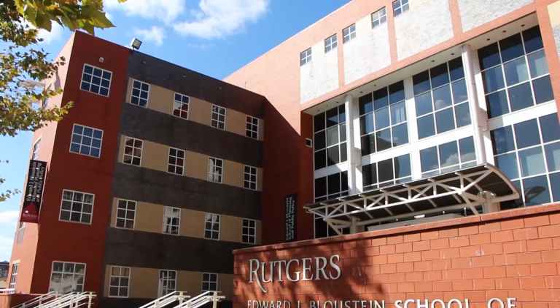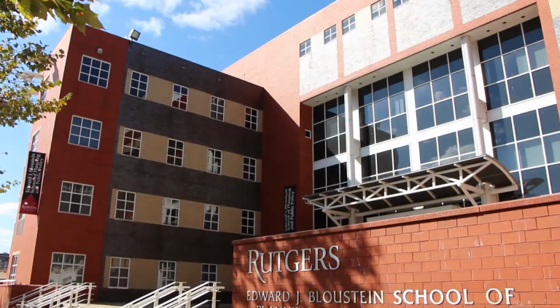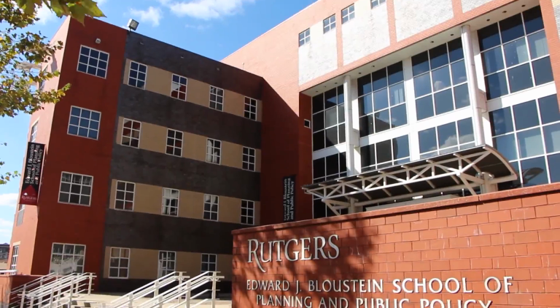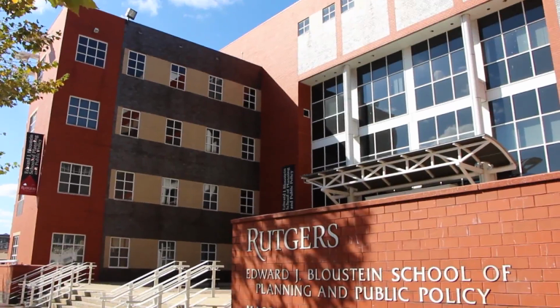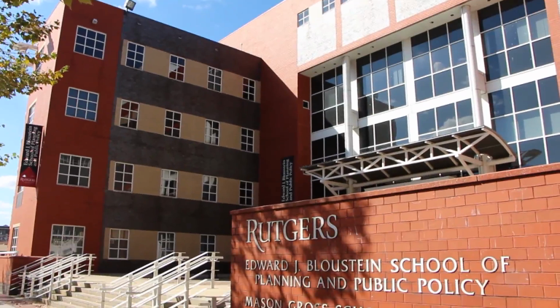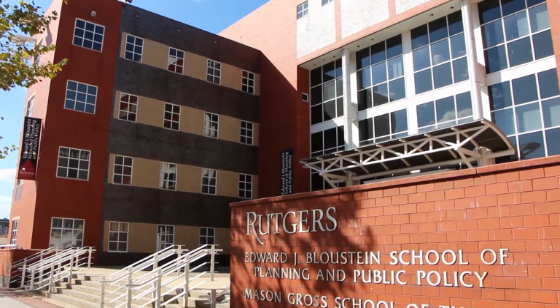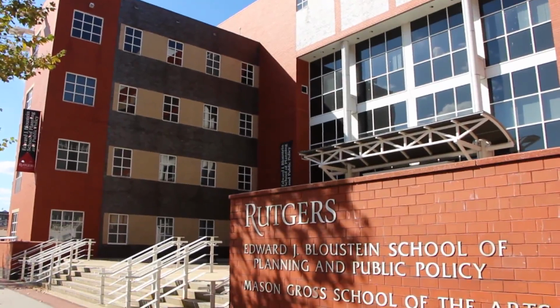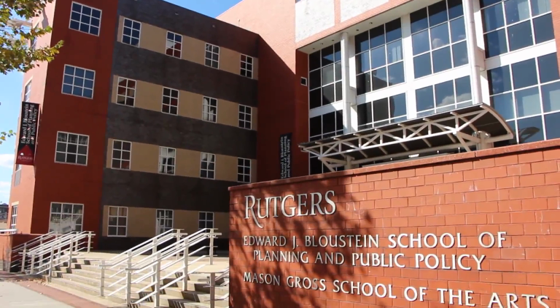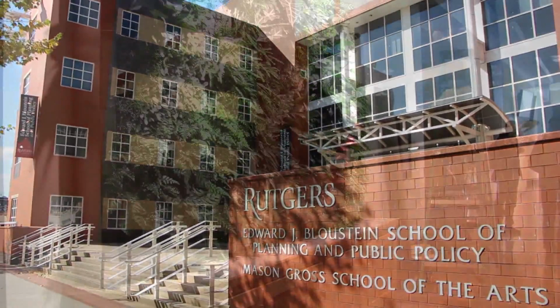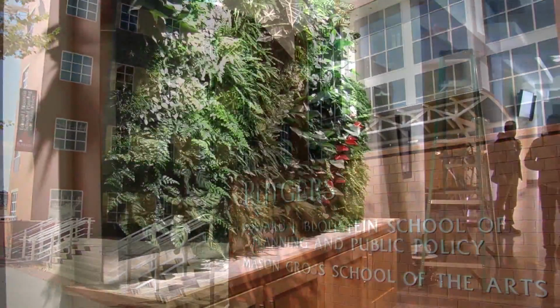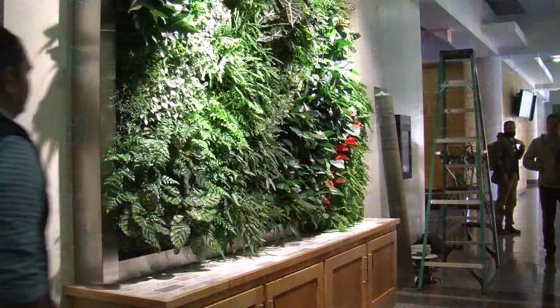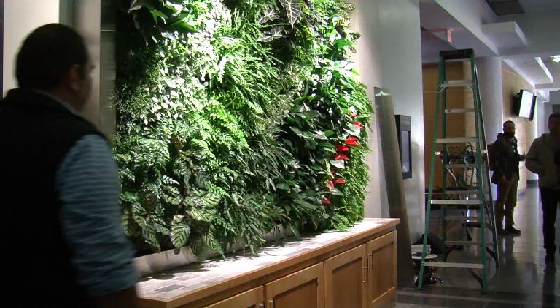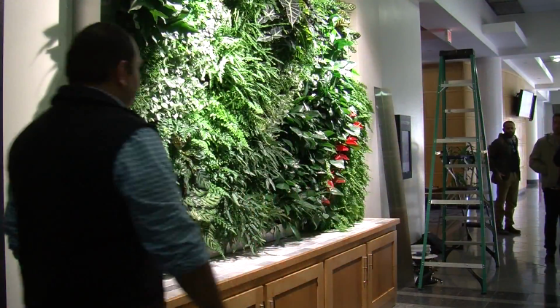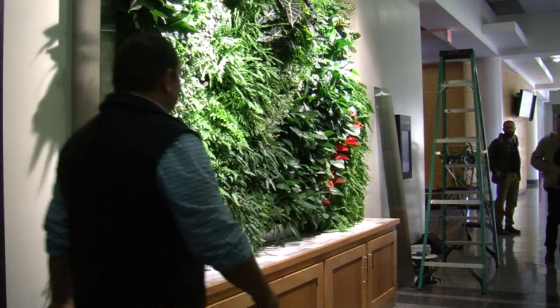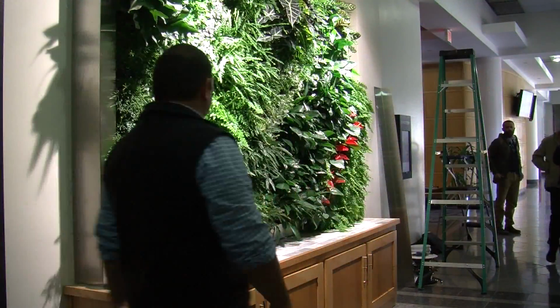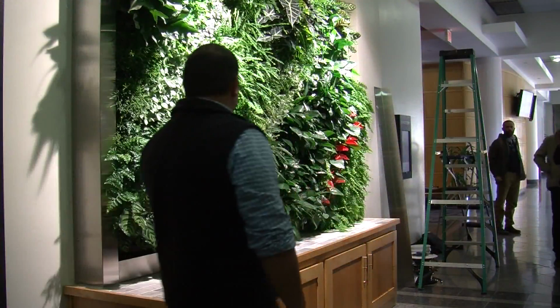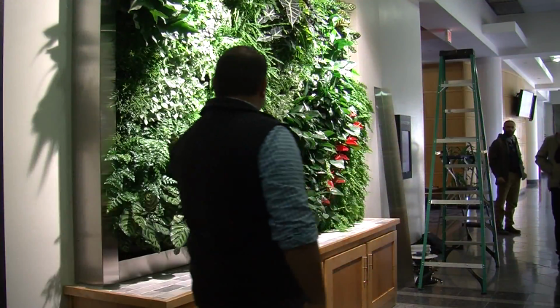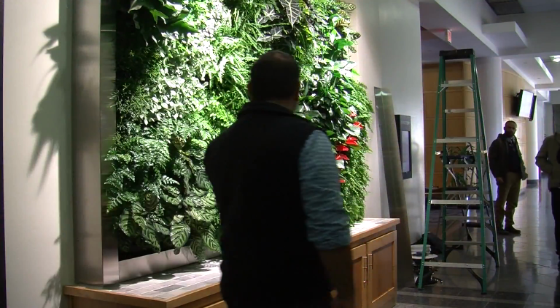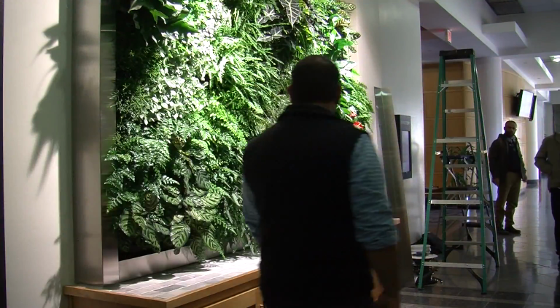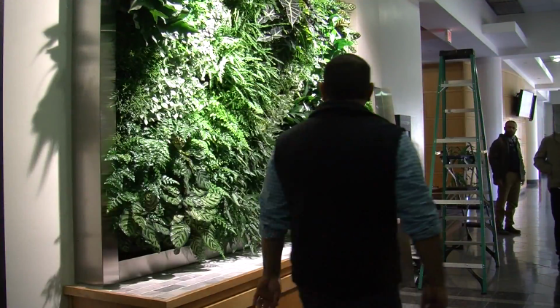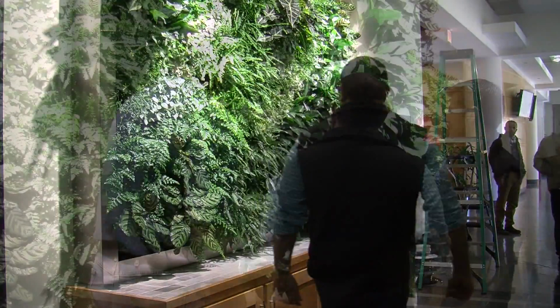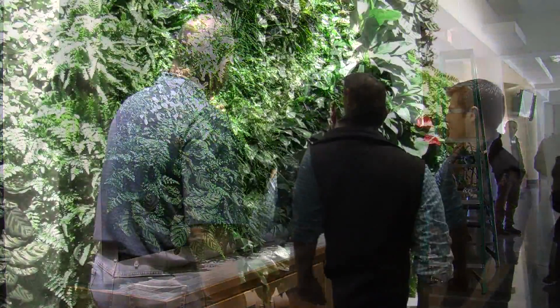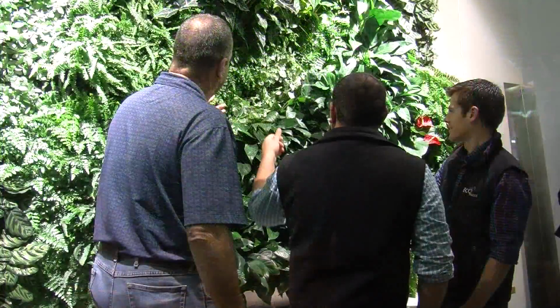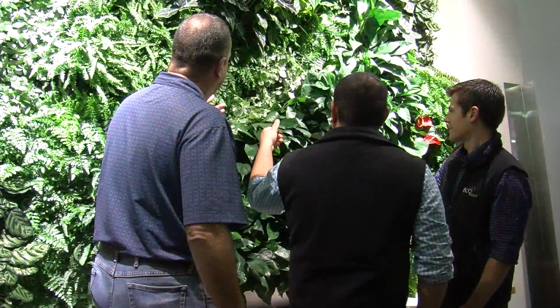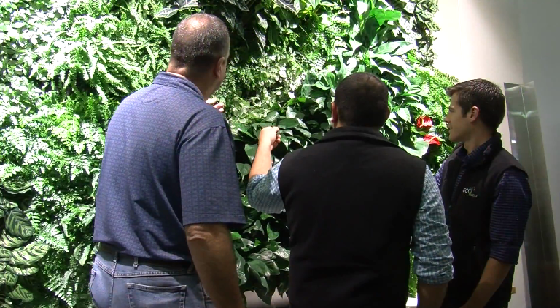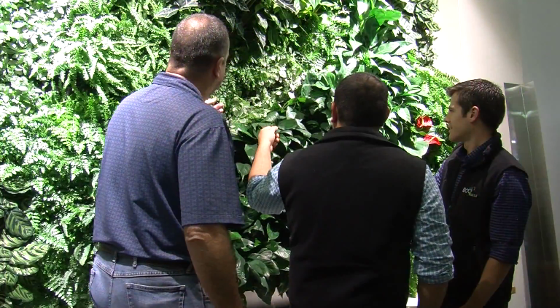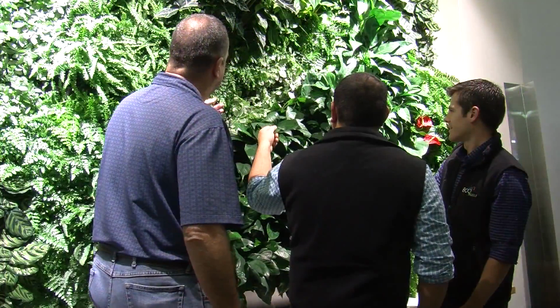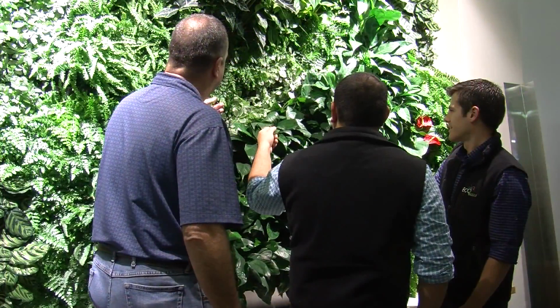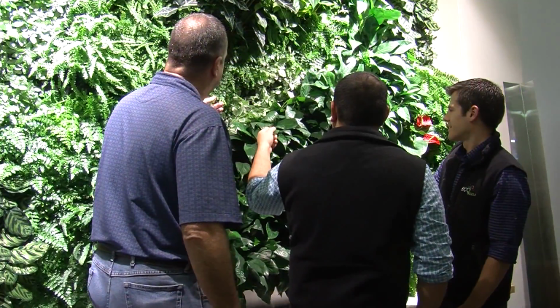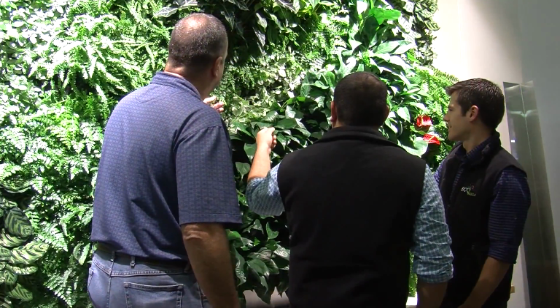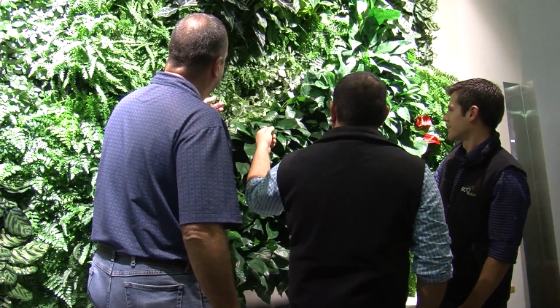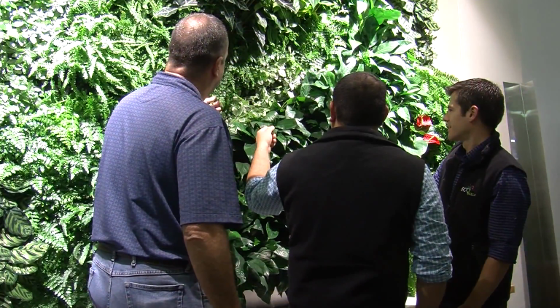It's beautiful and it stands alone as a living piece of artwork. It'll brighten someone's day when they walk in.